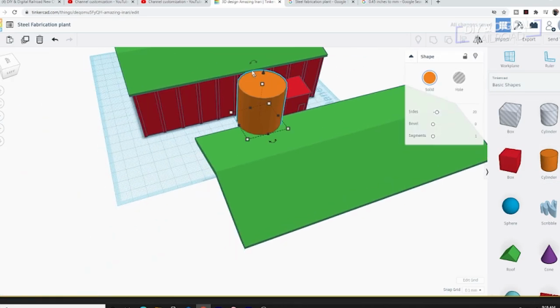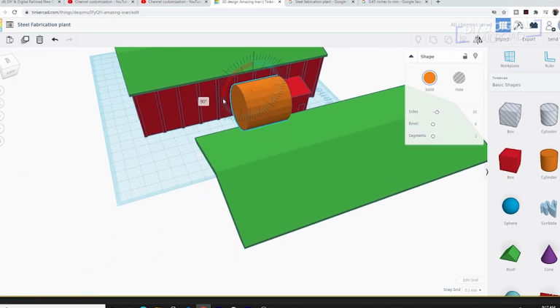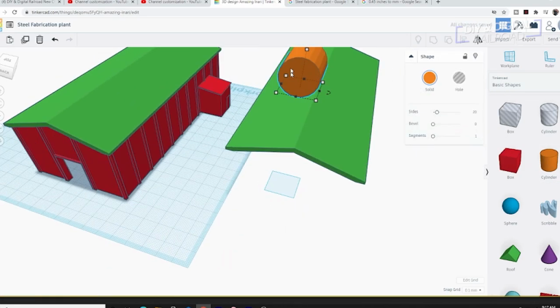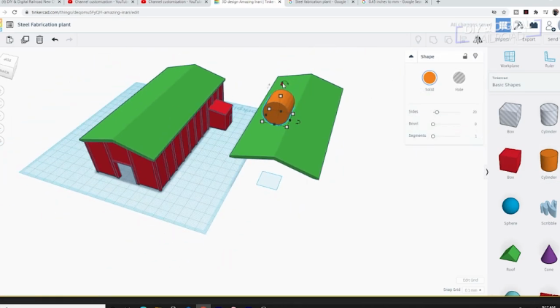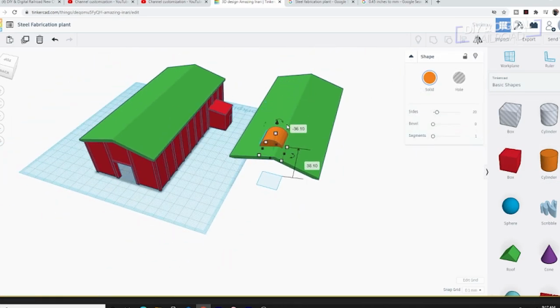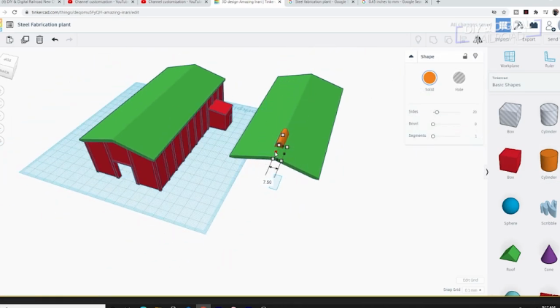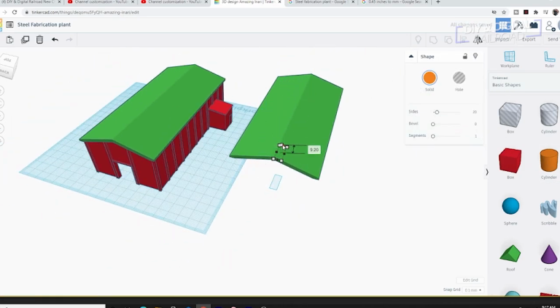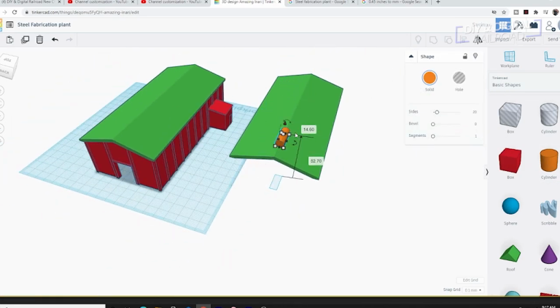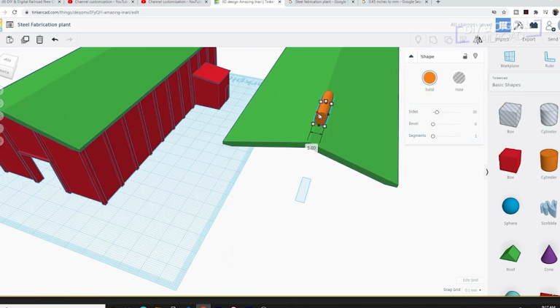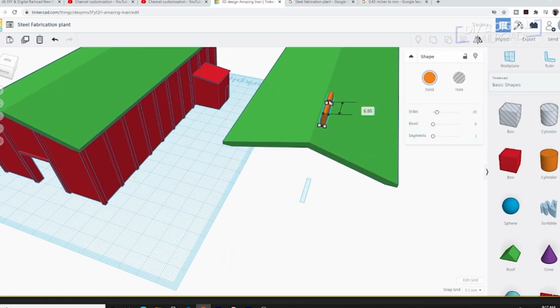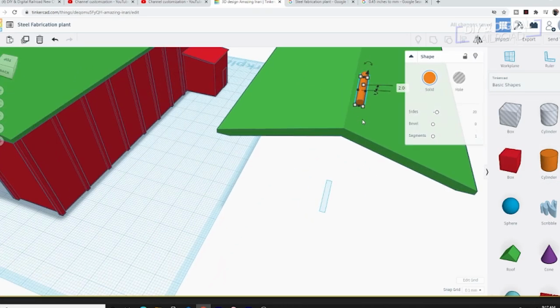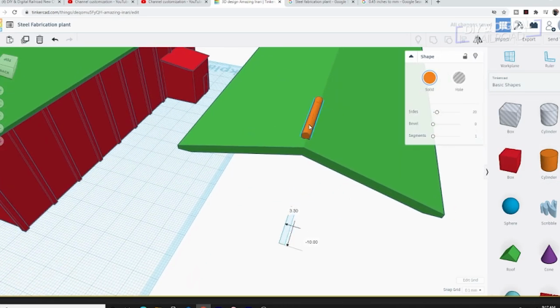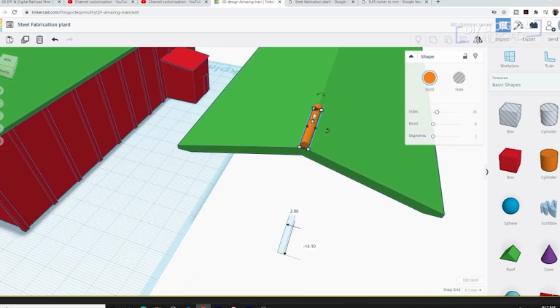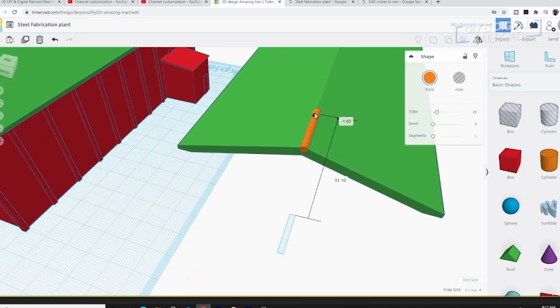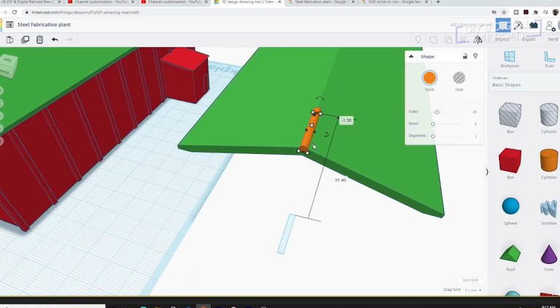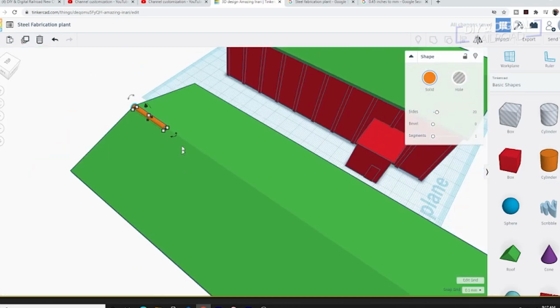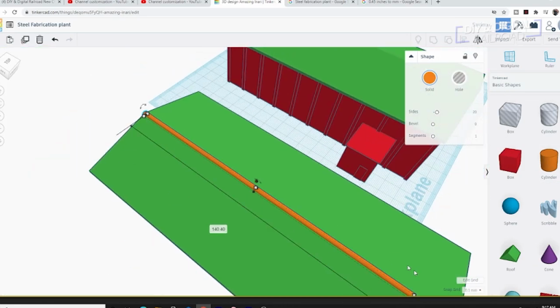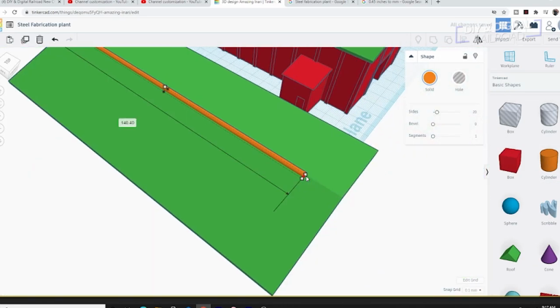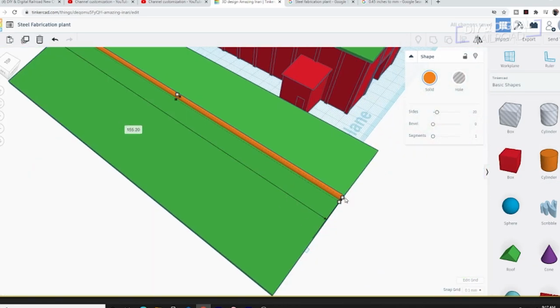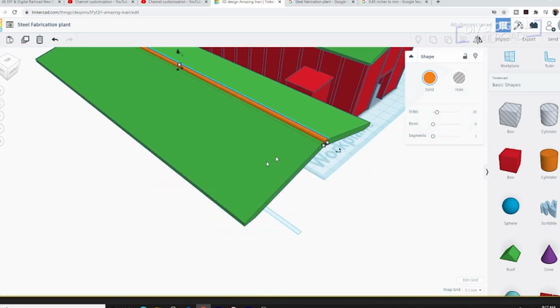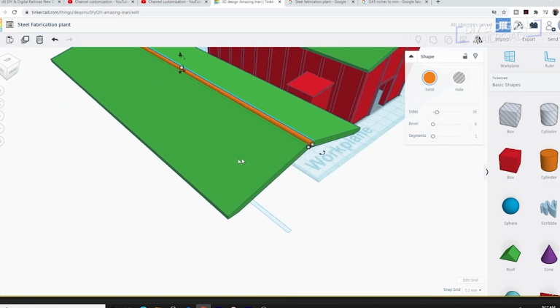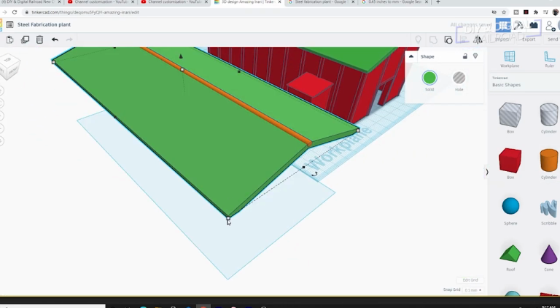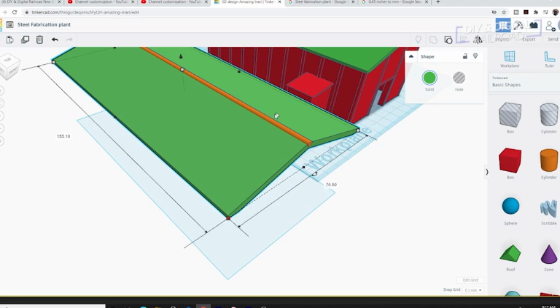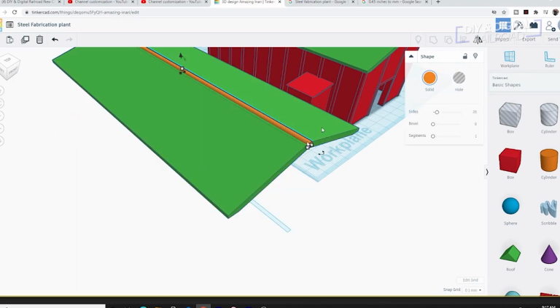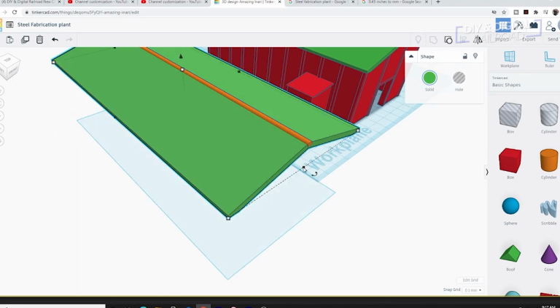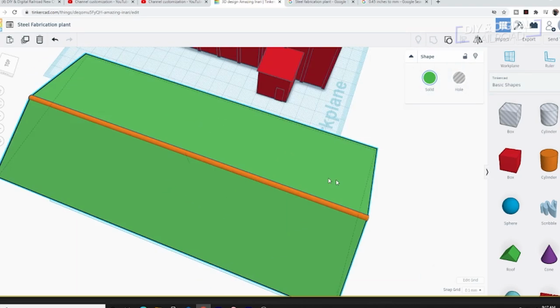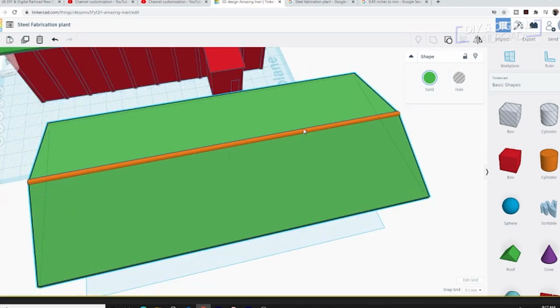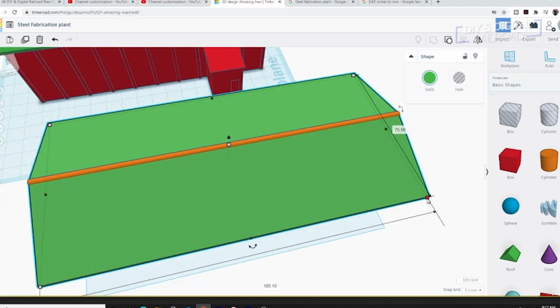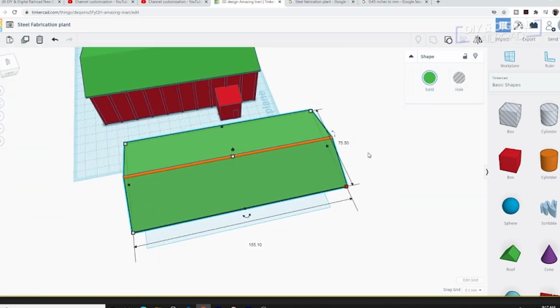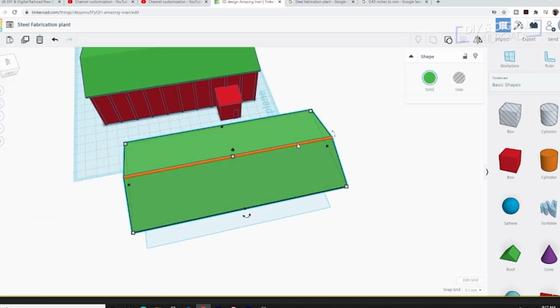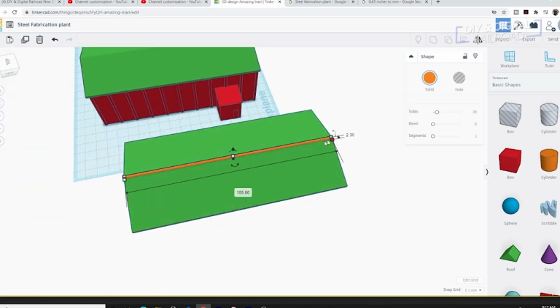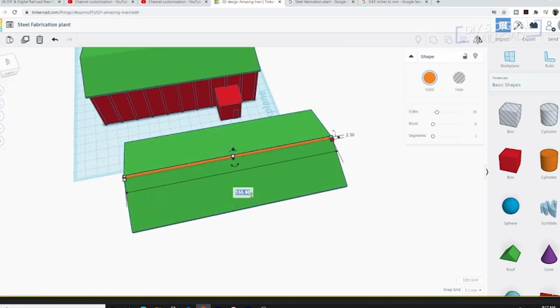Then I add some roof details such as a cap and some ridges to simulate metal roofing.